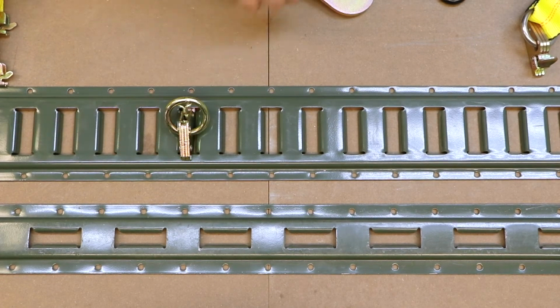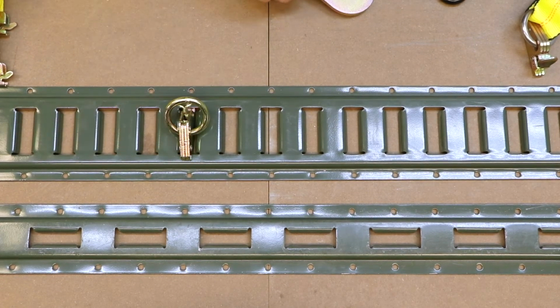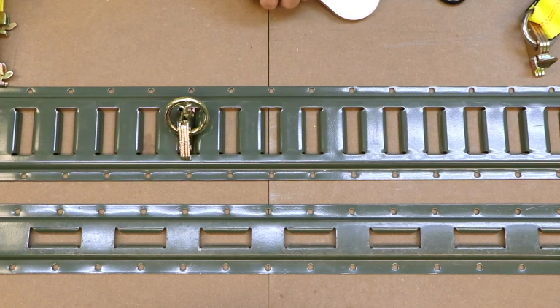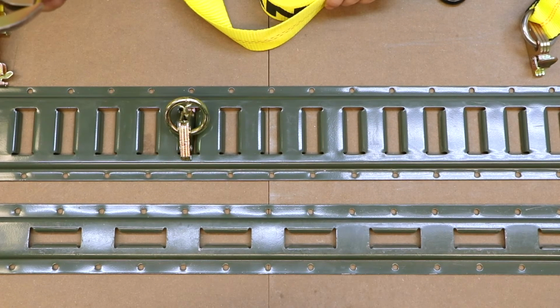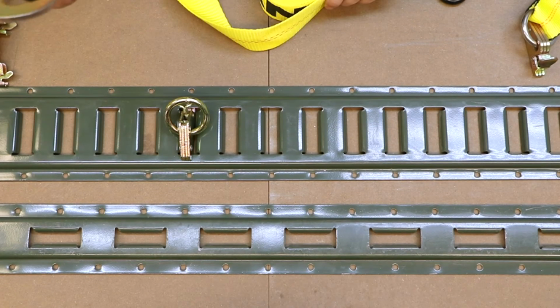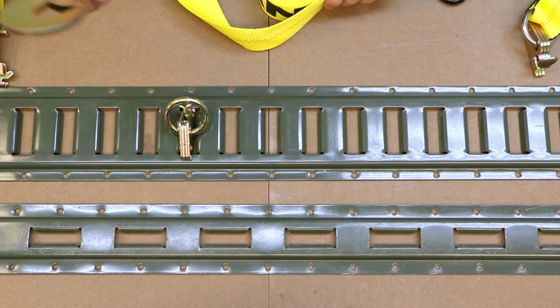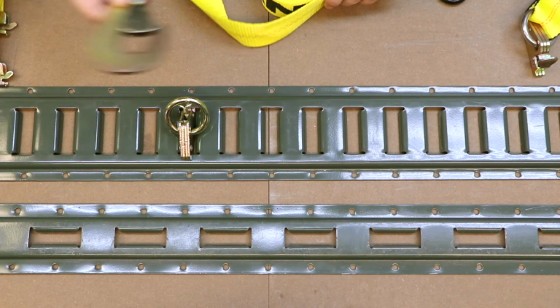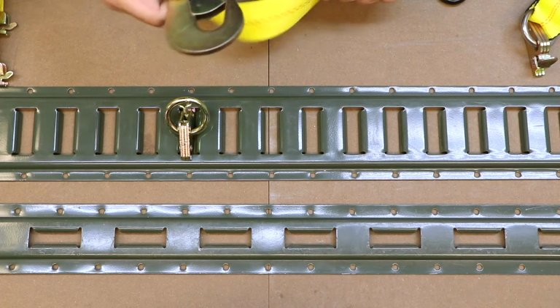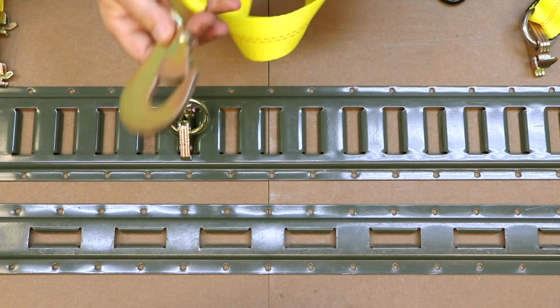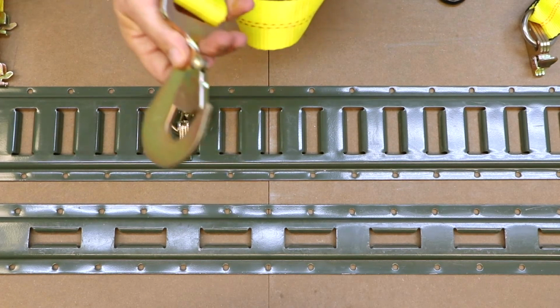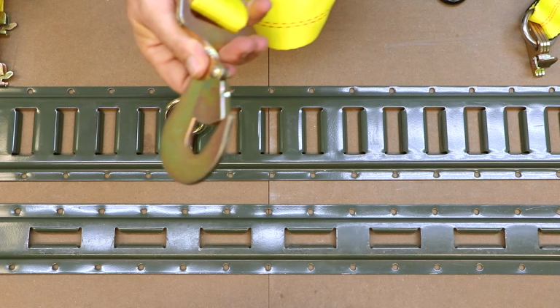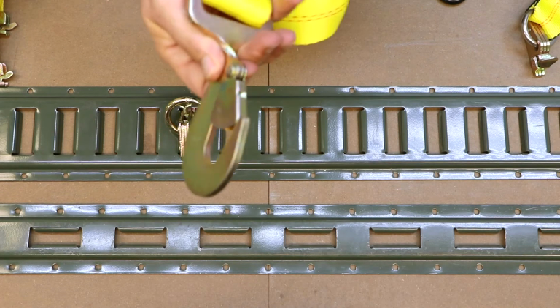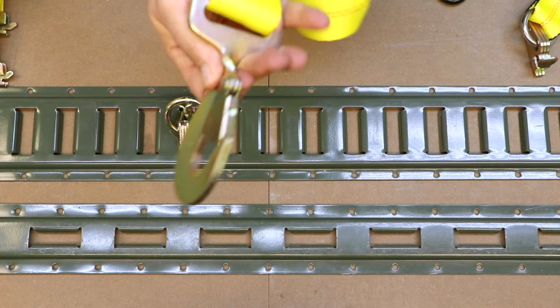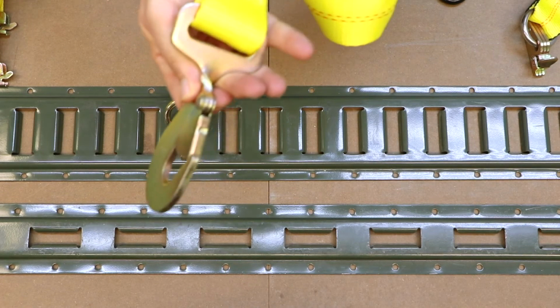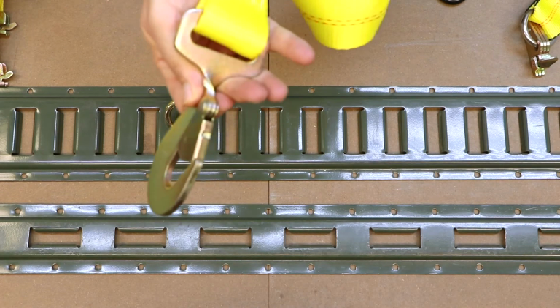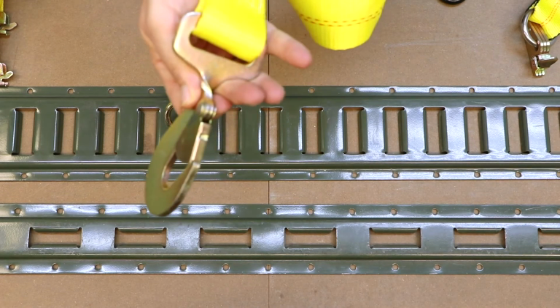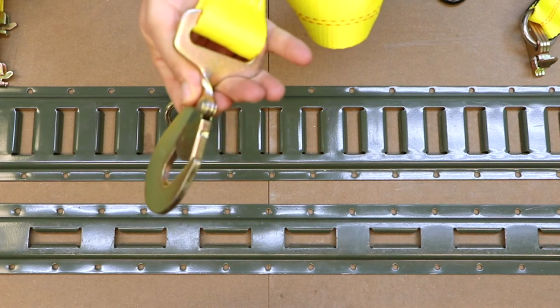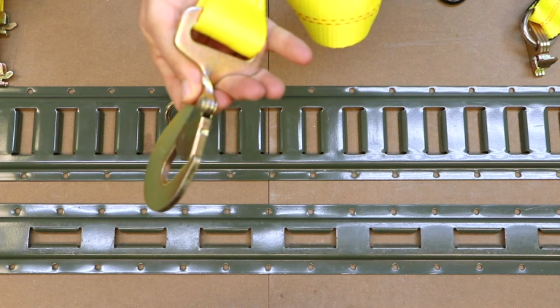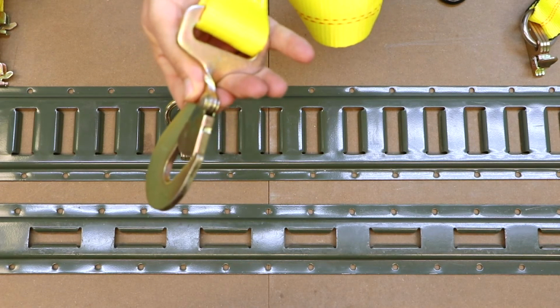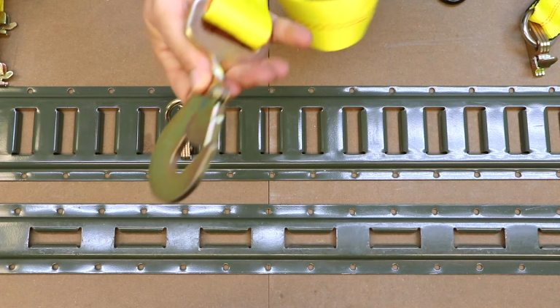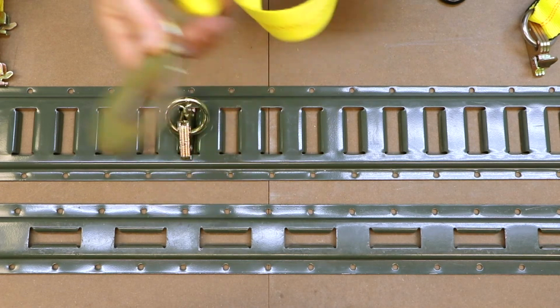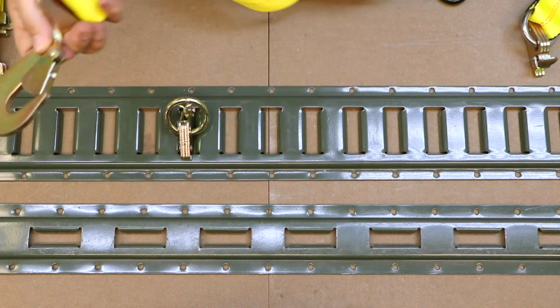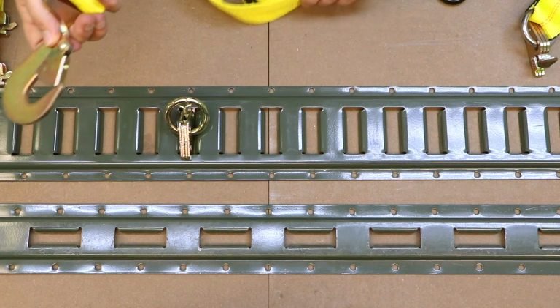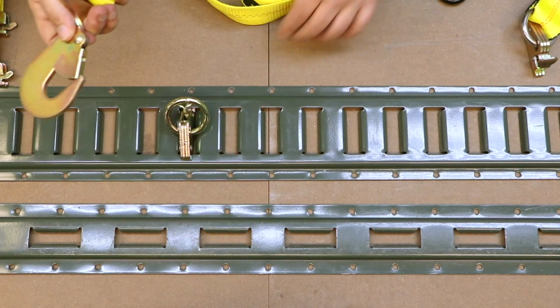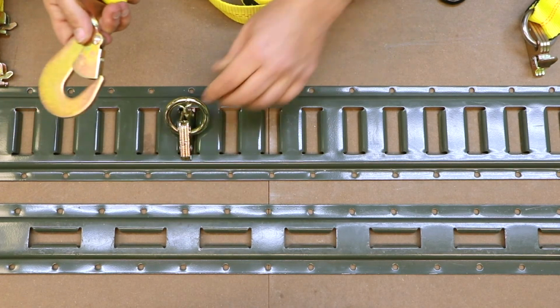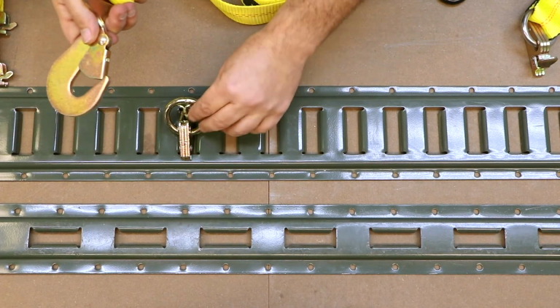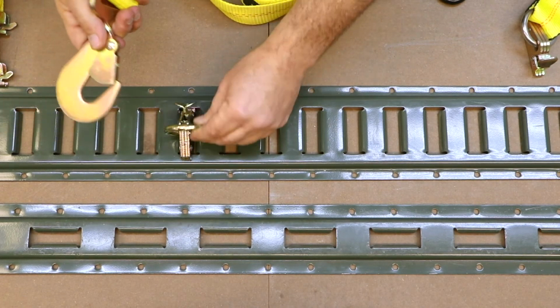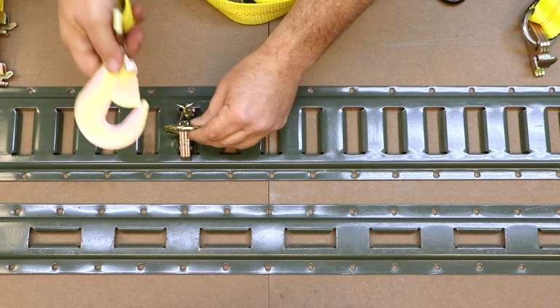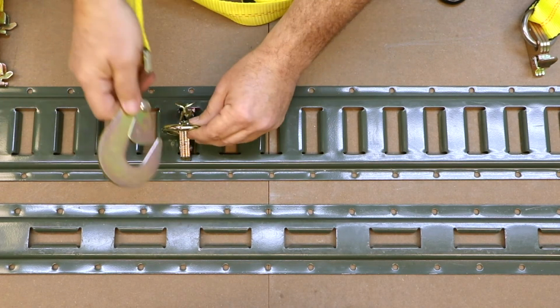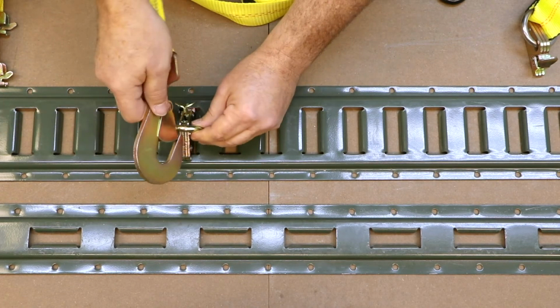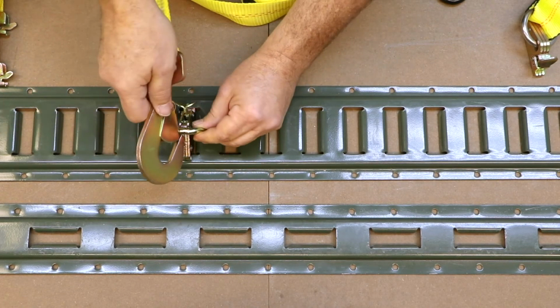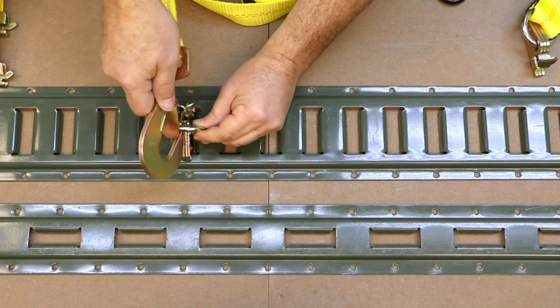Now, for example, say that you've only got a snap hook available. Now you're able to adapt this to a snap hook.